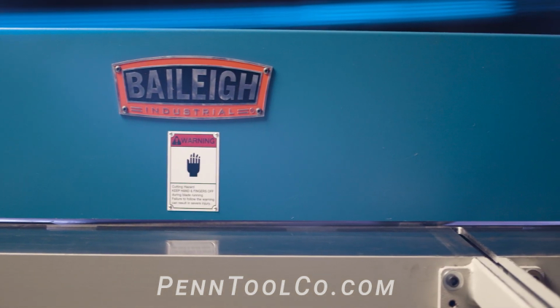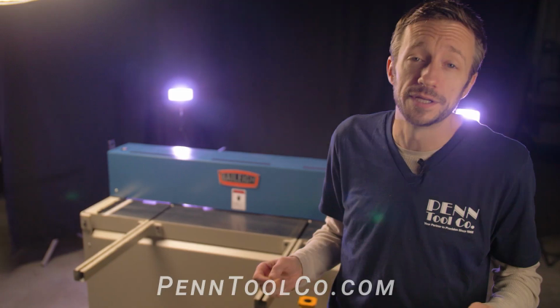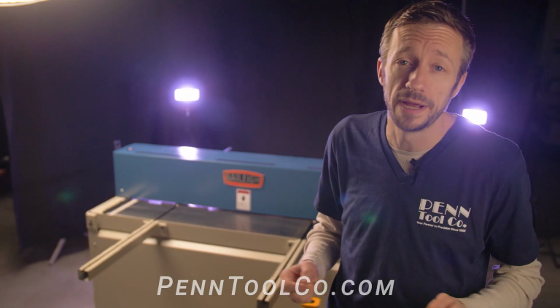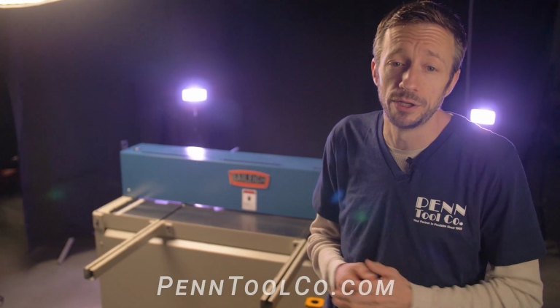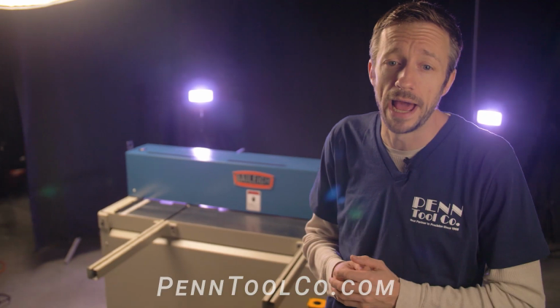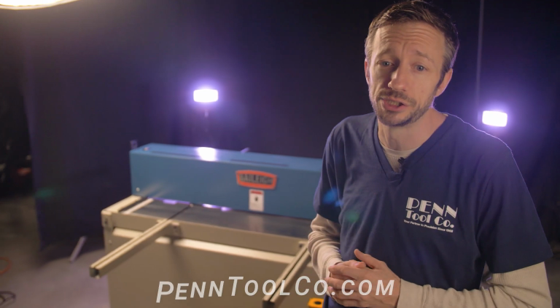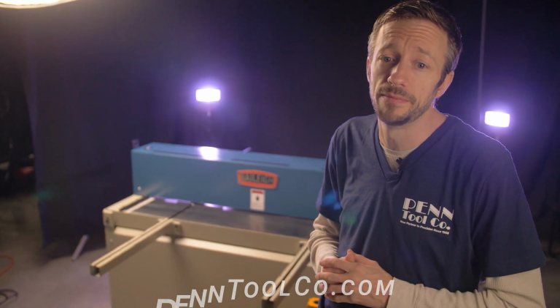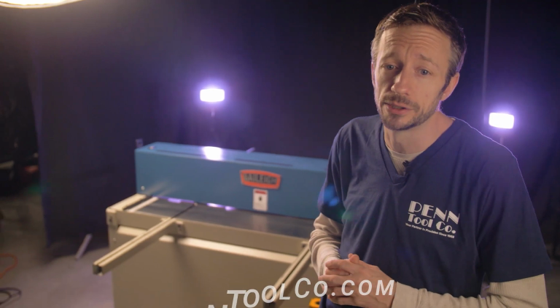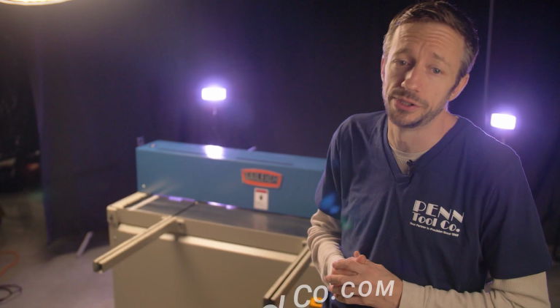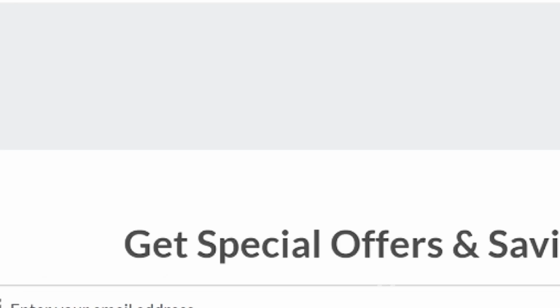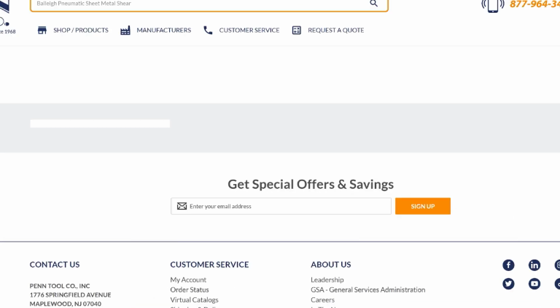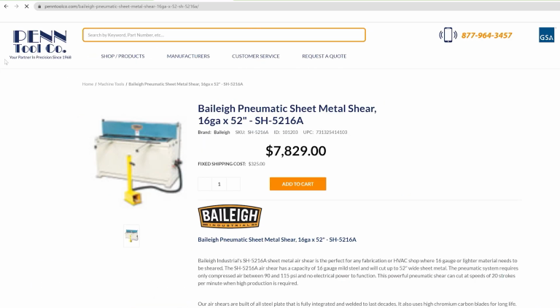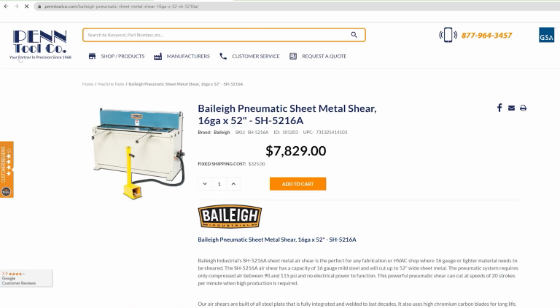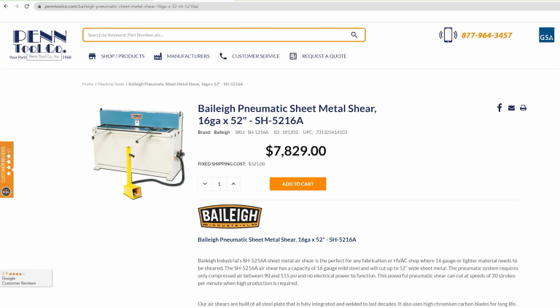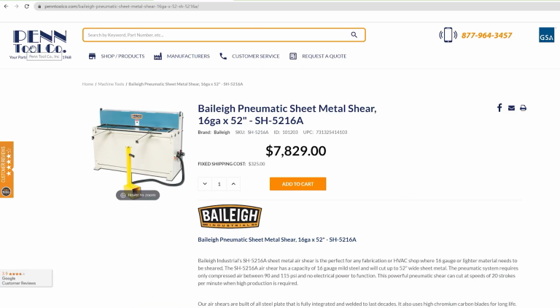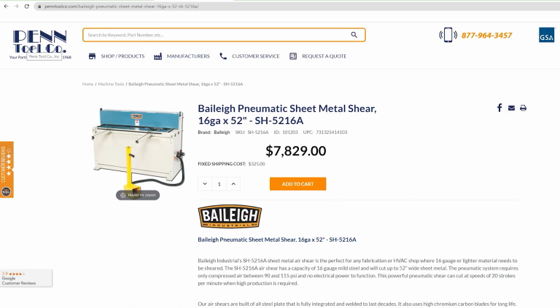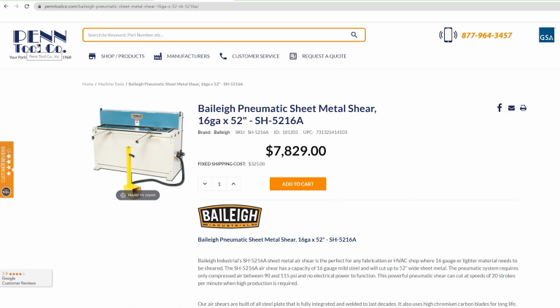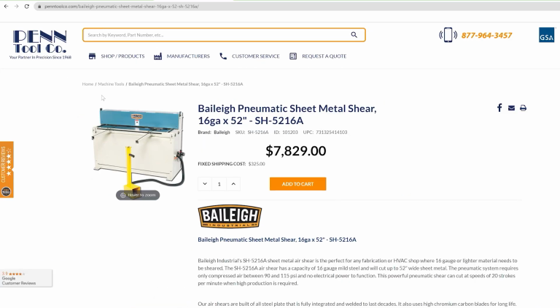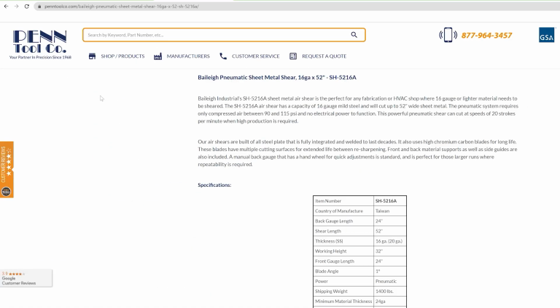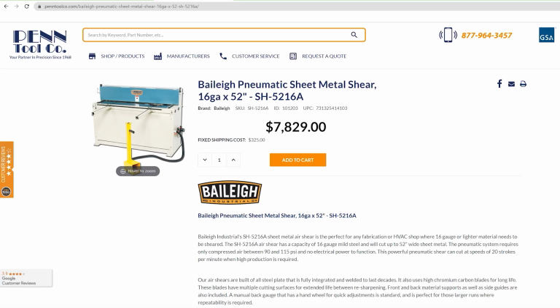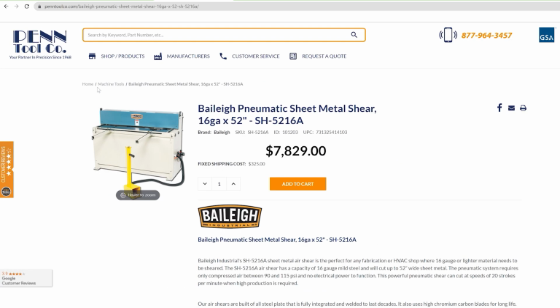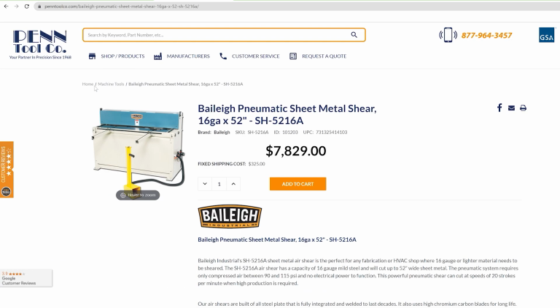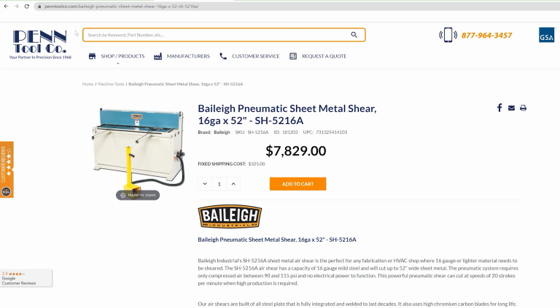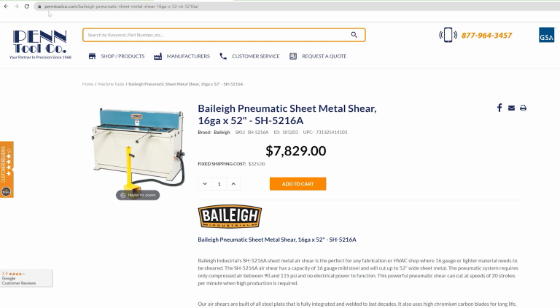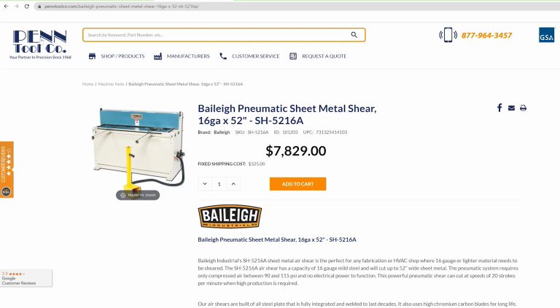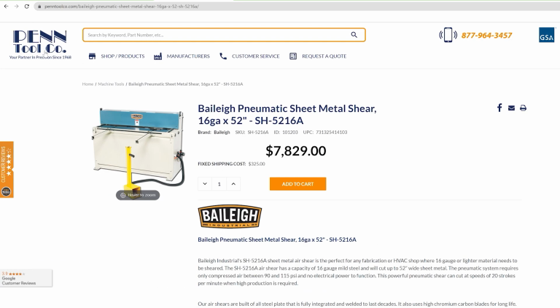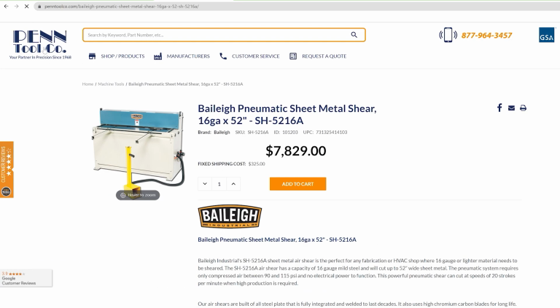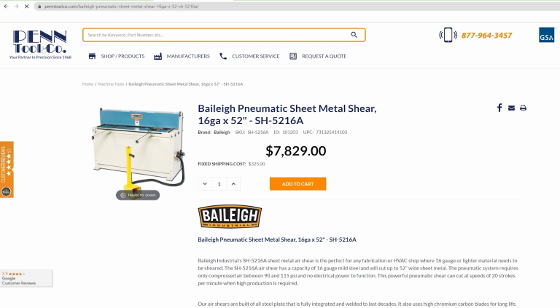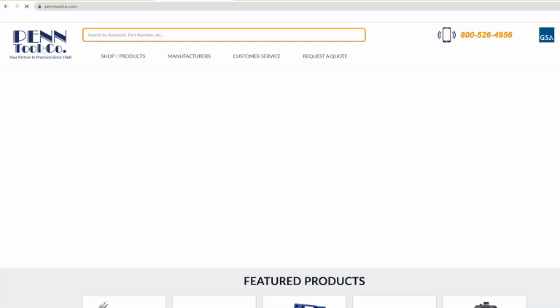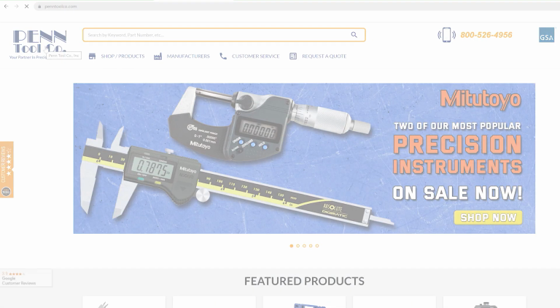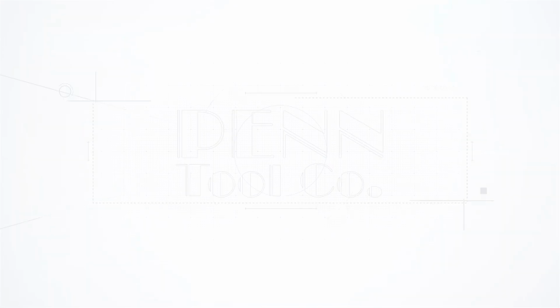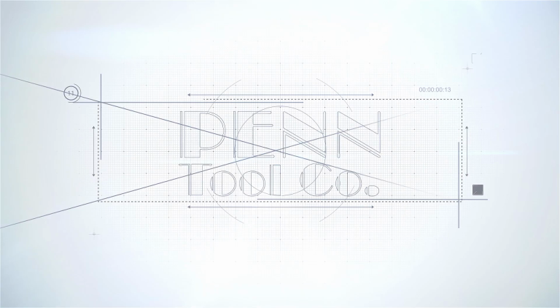If this Bailey pneumatic sheet metal shear sounds like a good fit for your shop, head on over to PennToolCo.com and get one today.